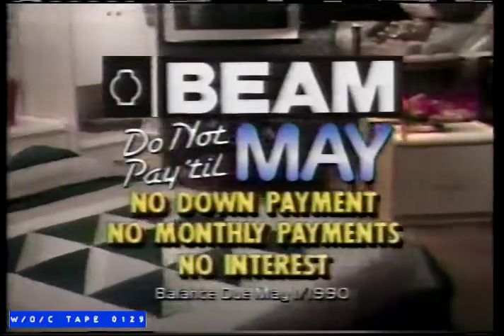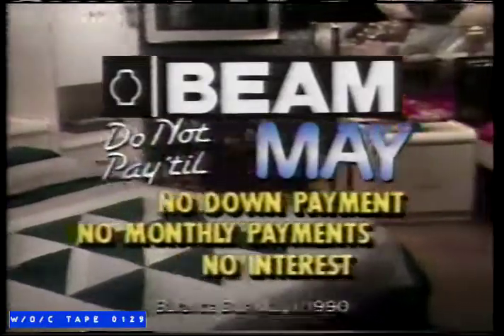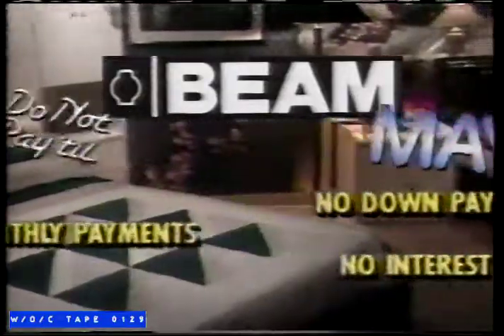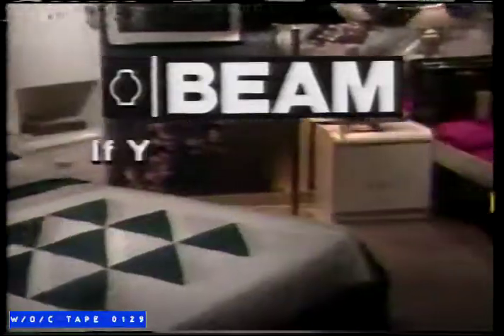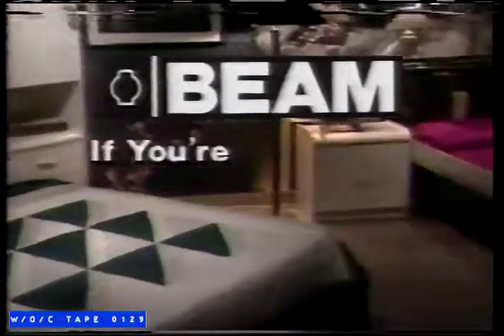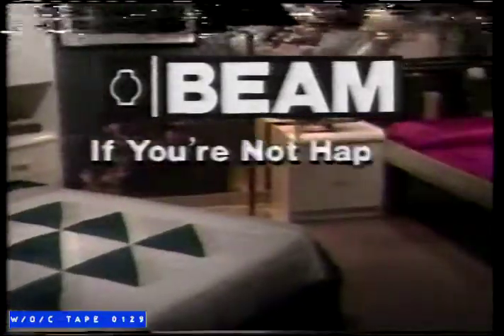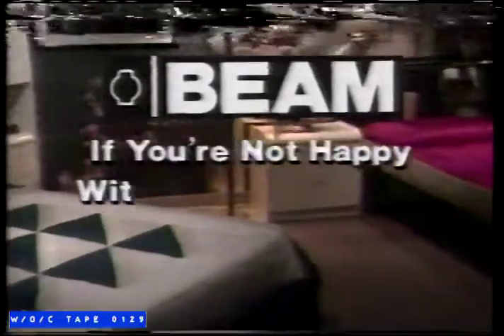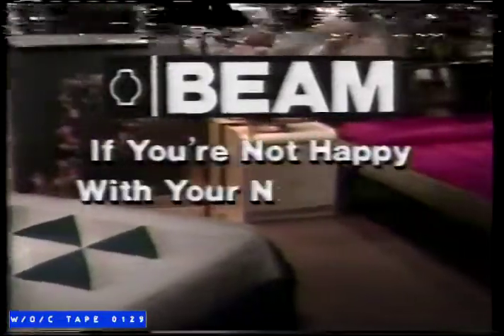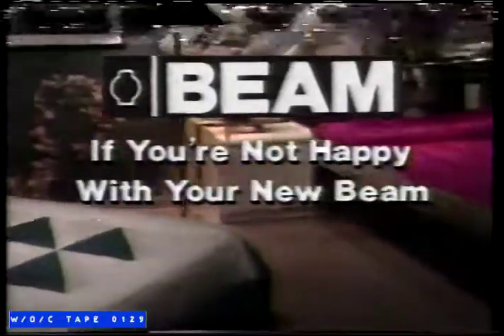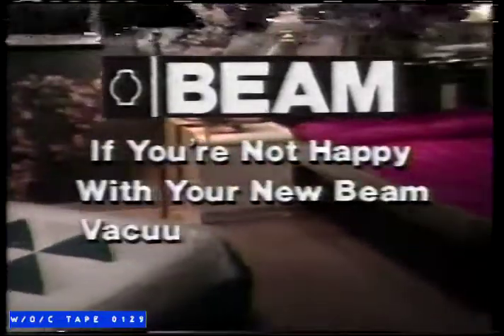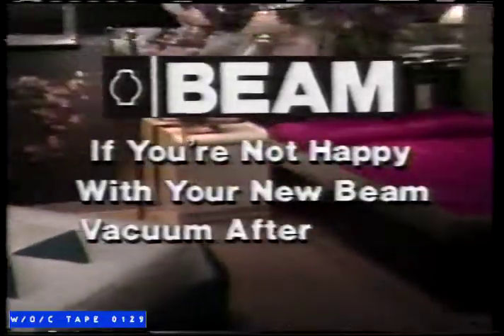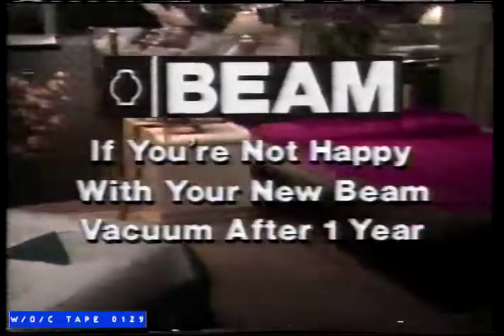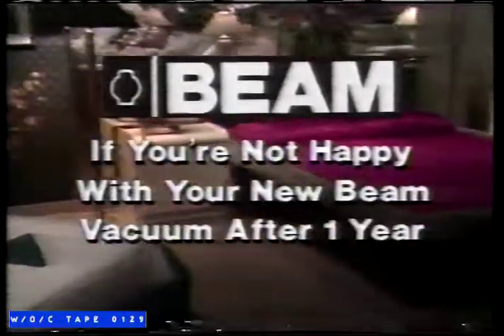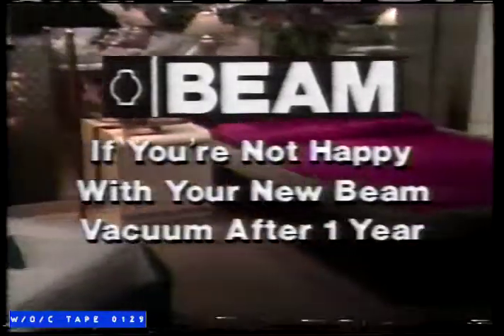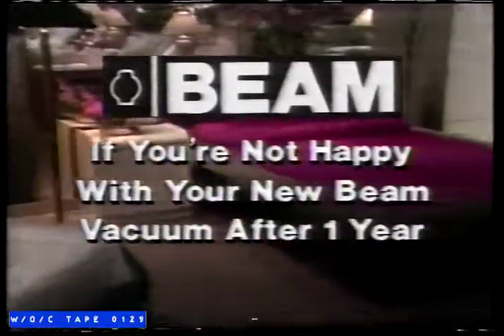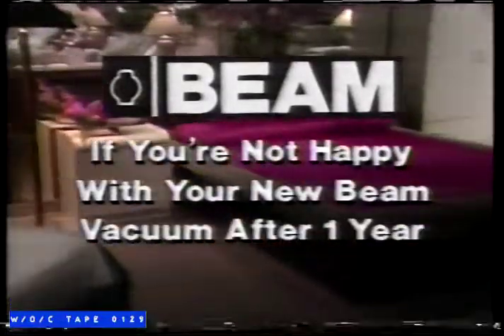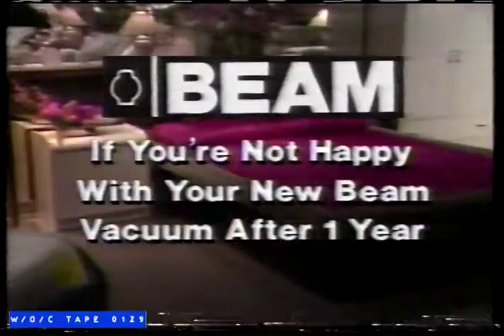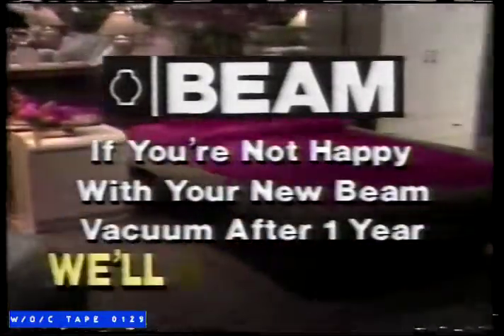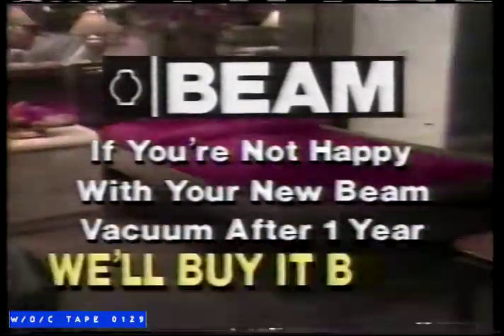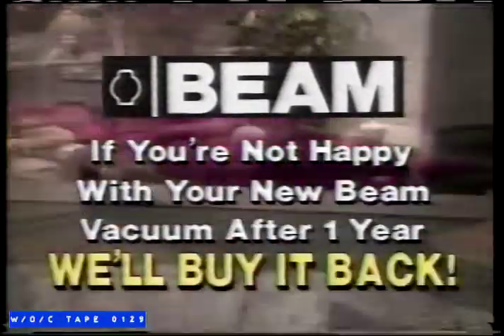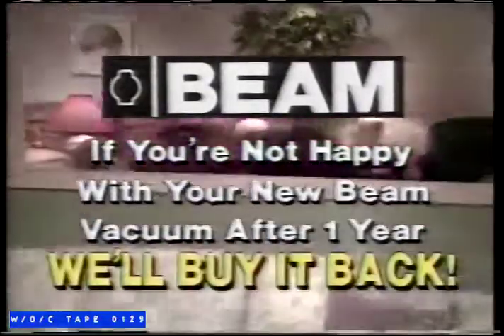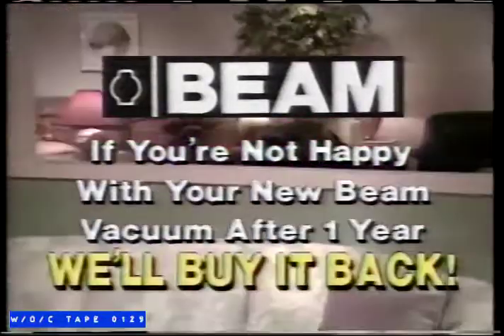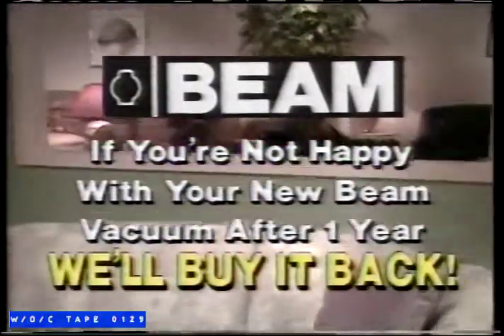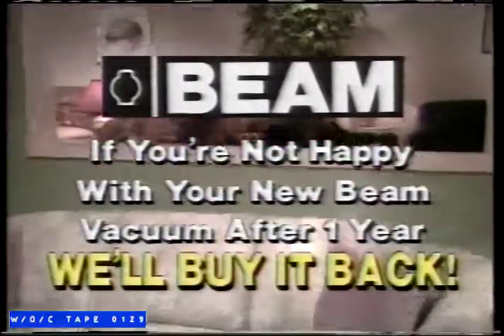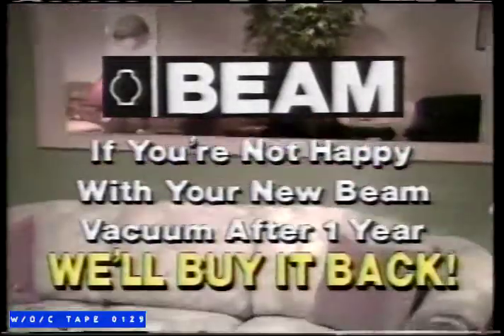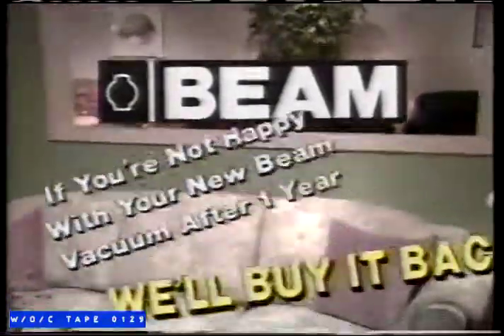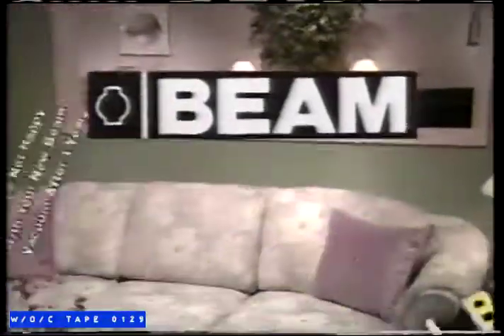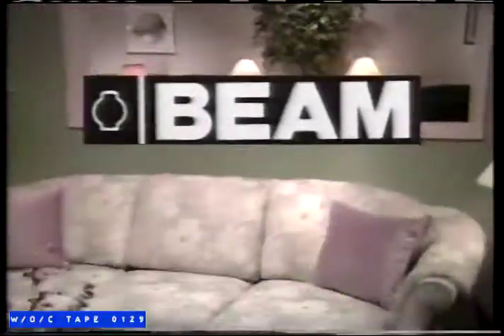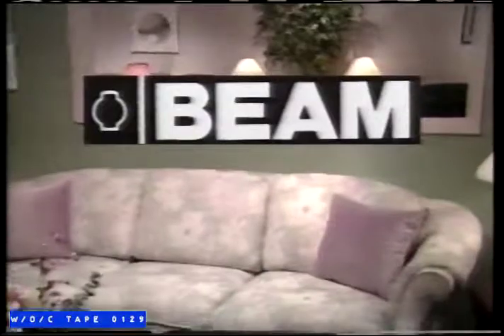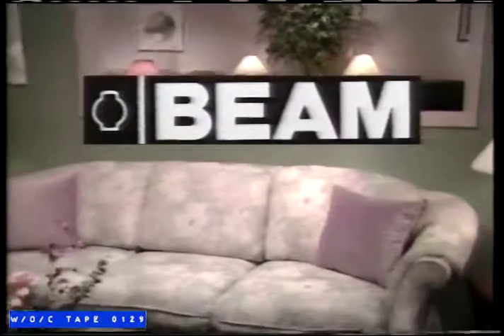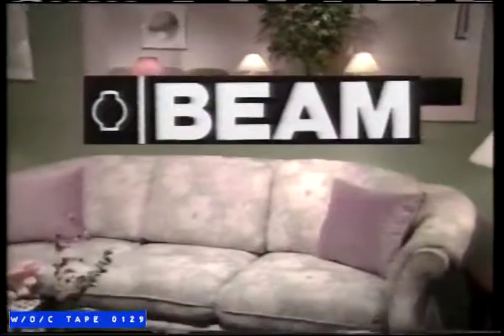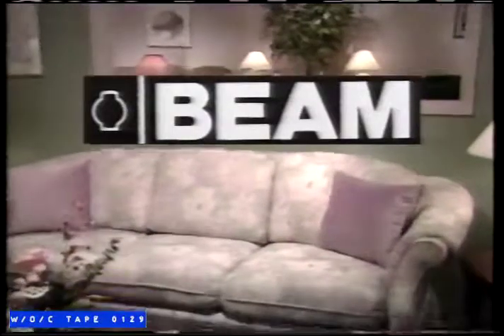But that's not all. If you're not happy with your new Beam vacuum system after one full year, we'll buy it back. Haven't you done without a Beam long enough?